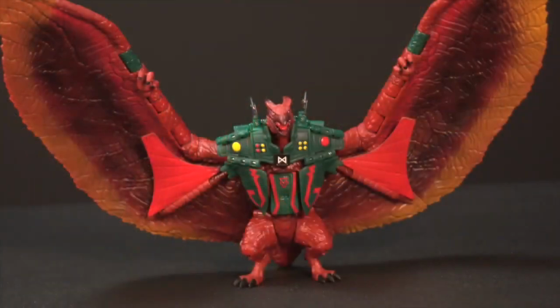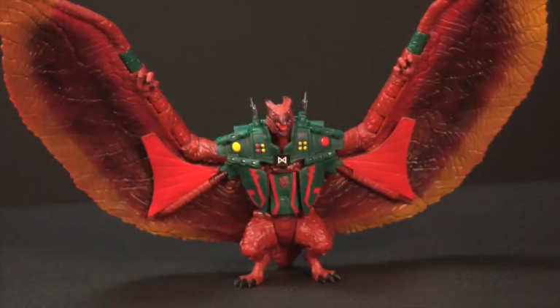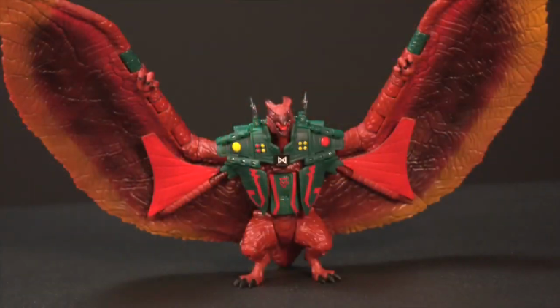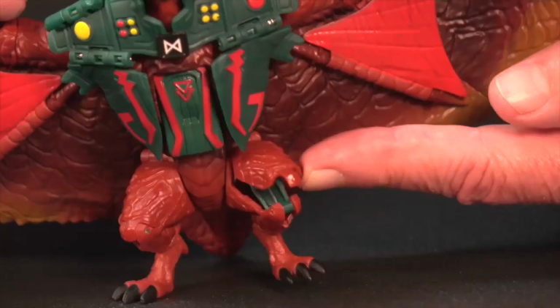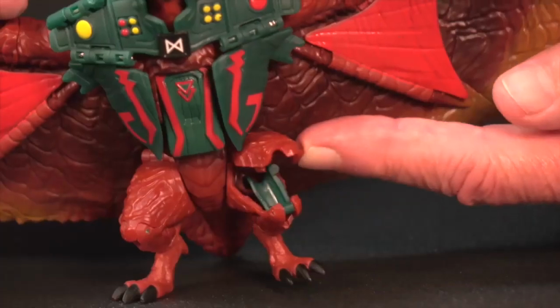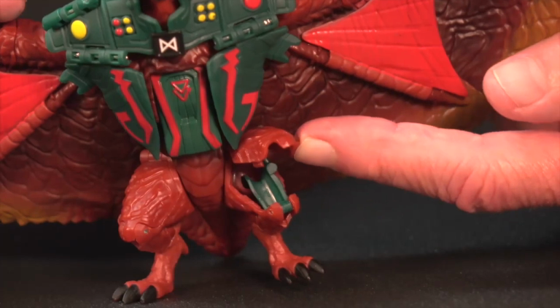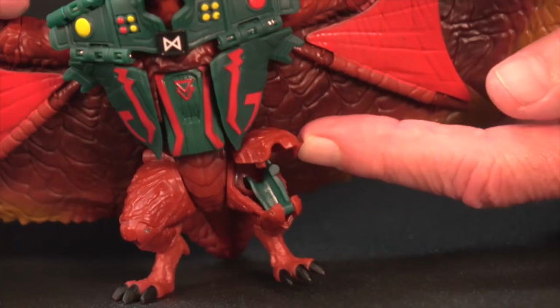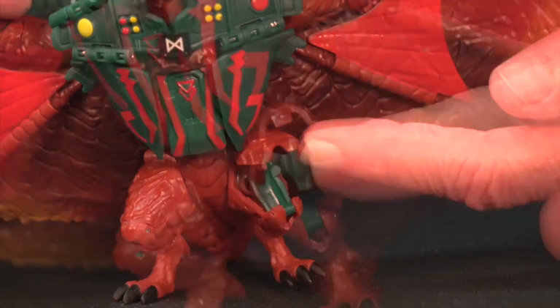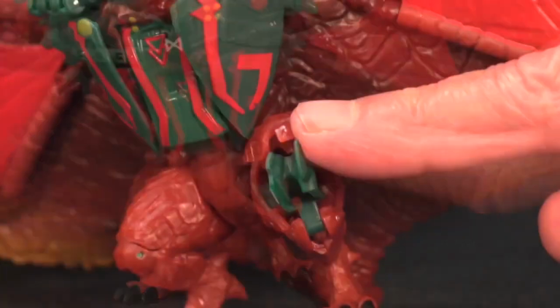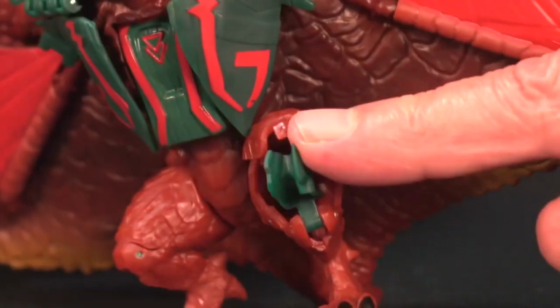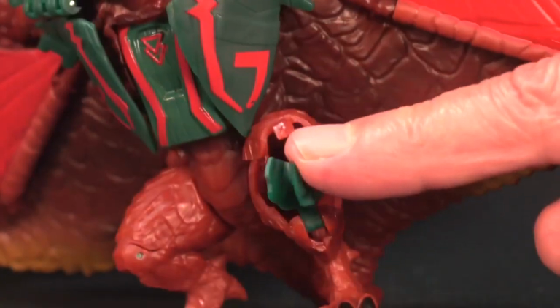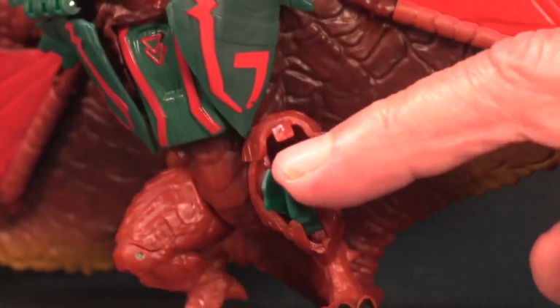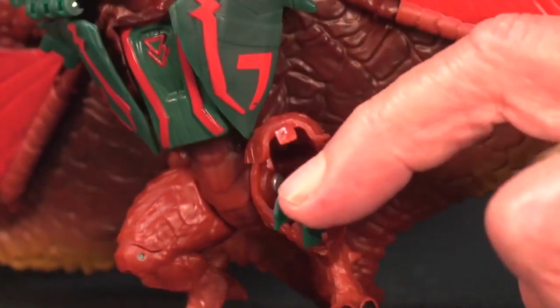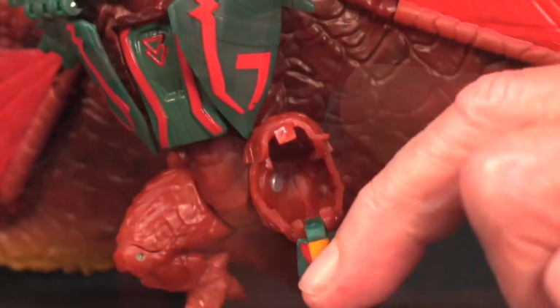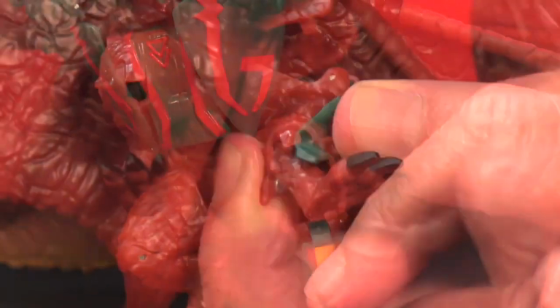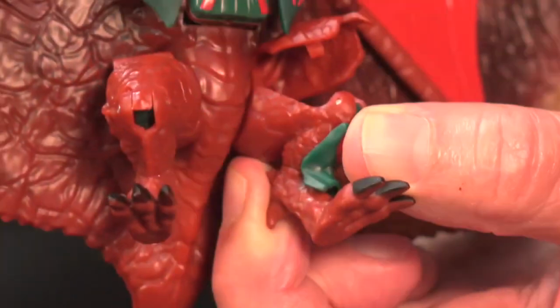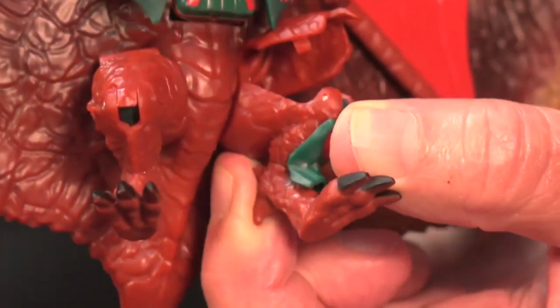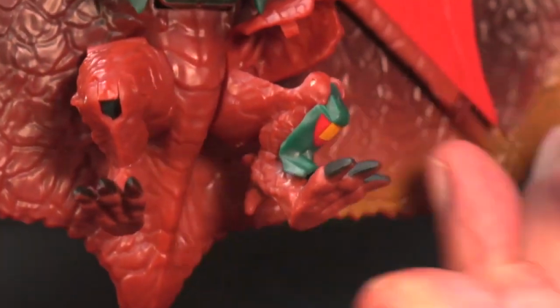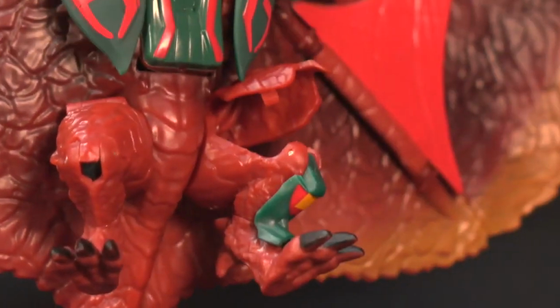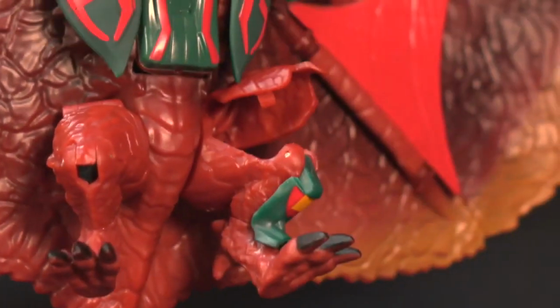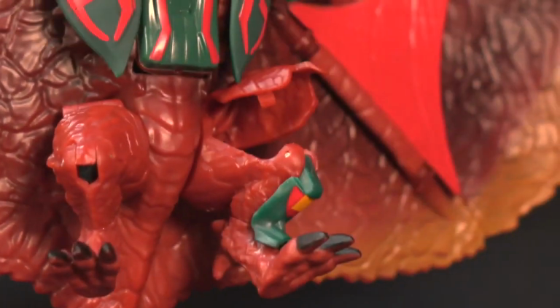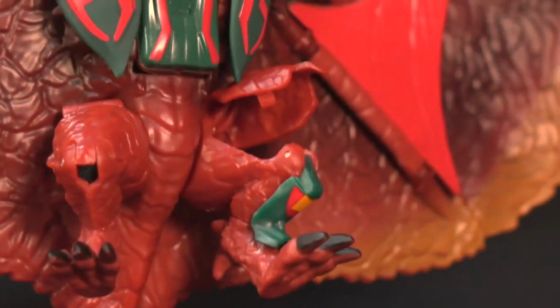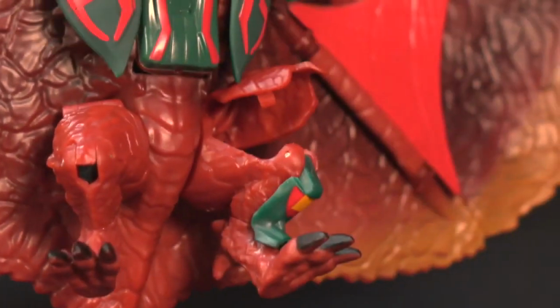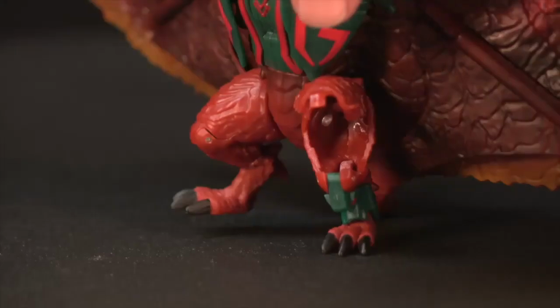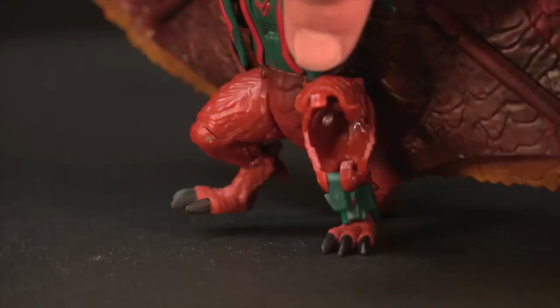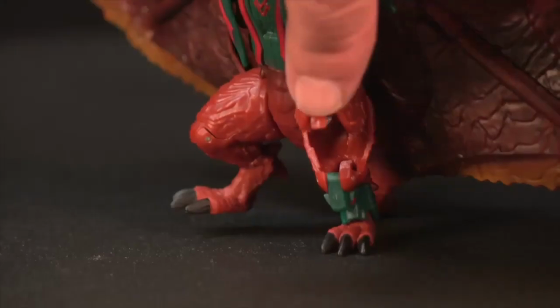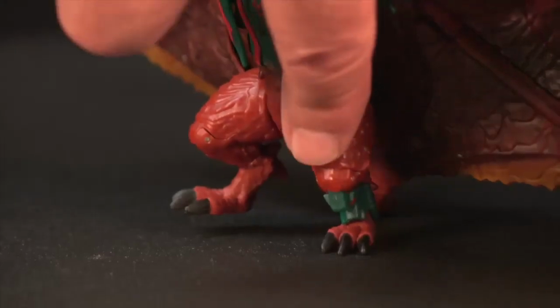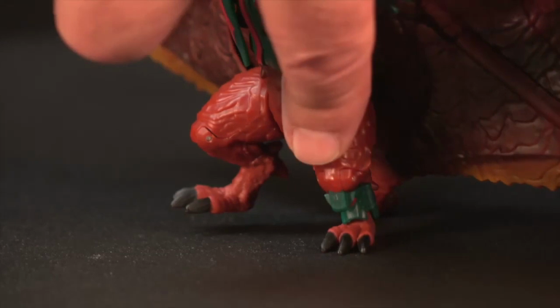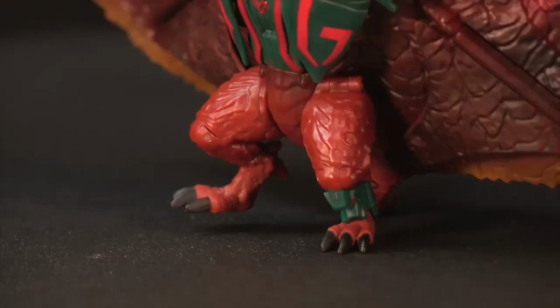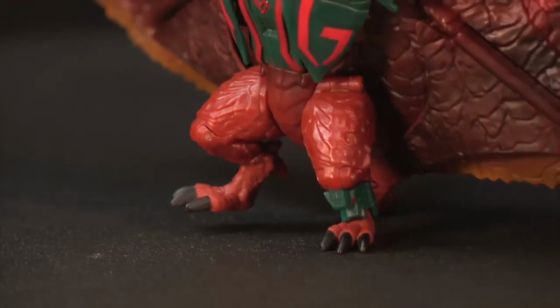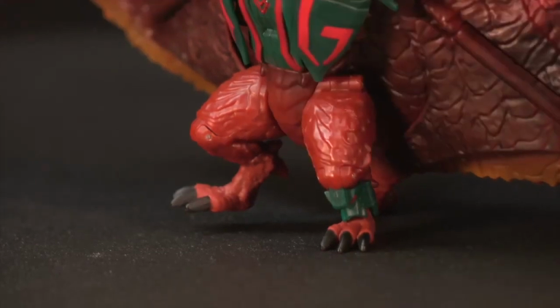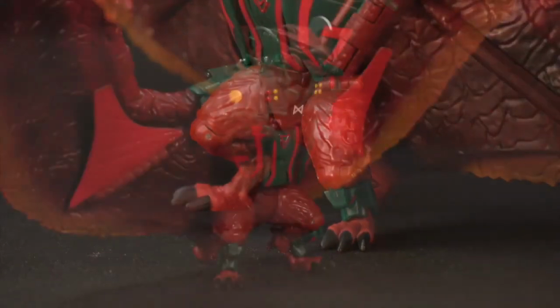Open the top of each leg from the kneecap. Extract the shin armor and rotate it into place. Then, close the top of the leg.